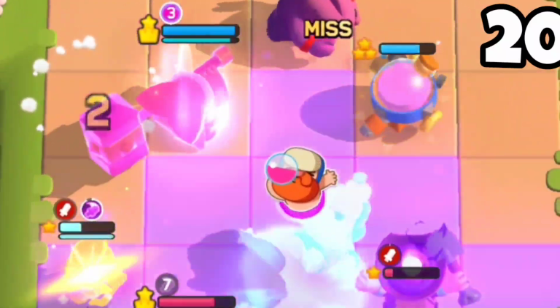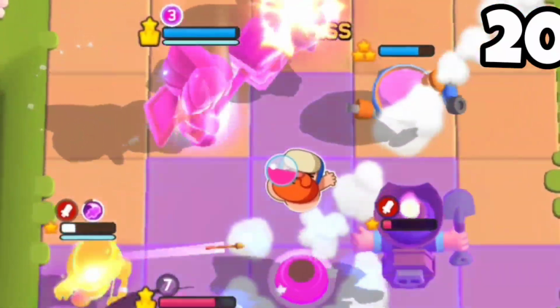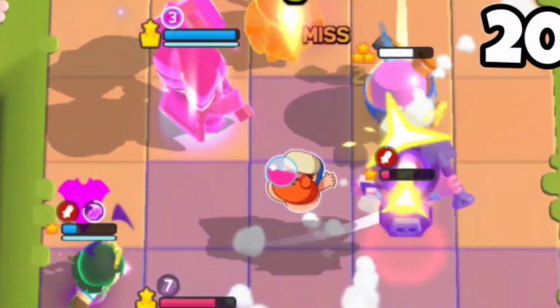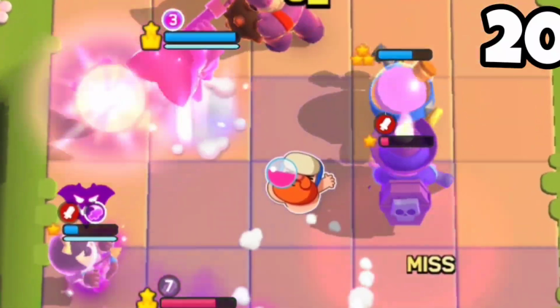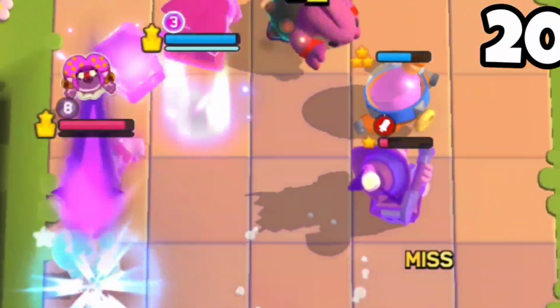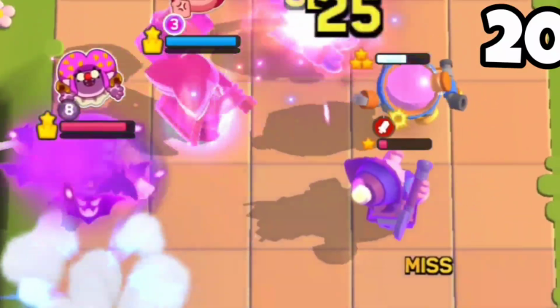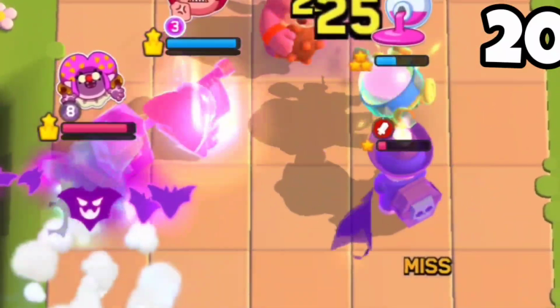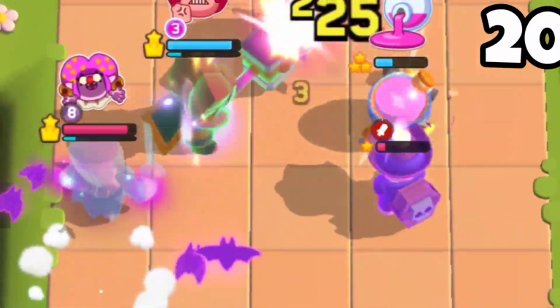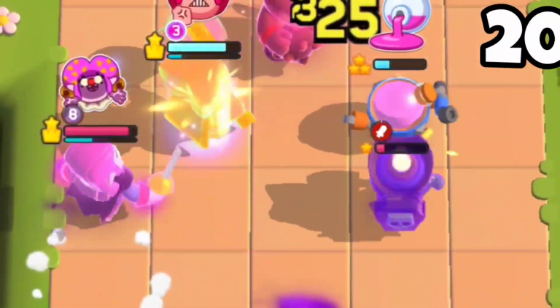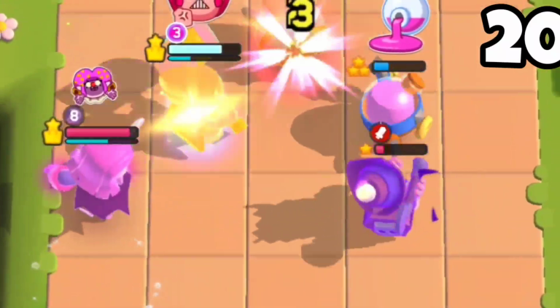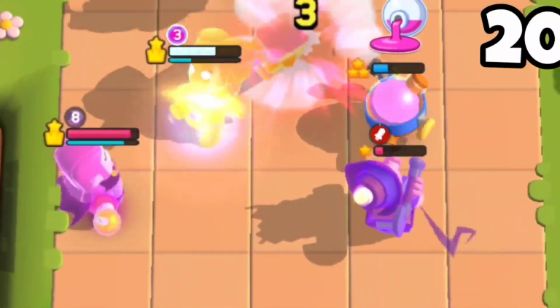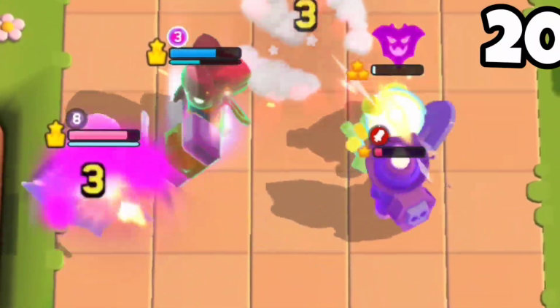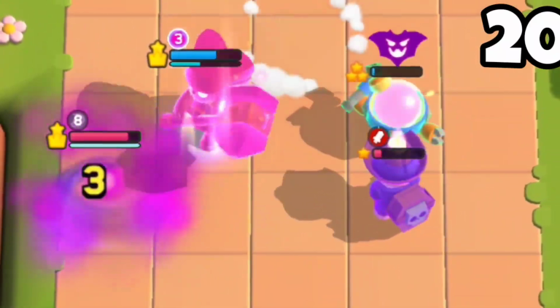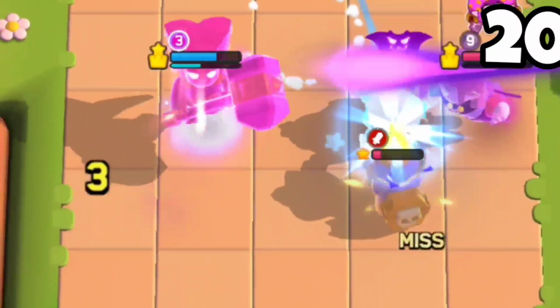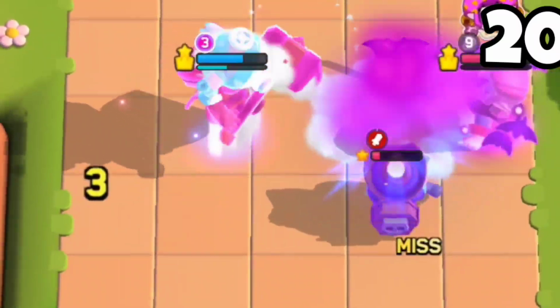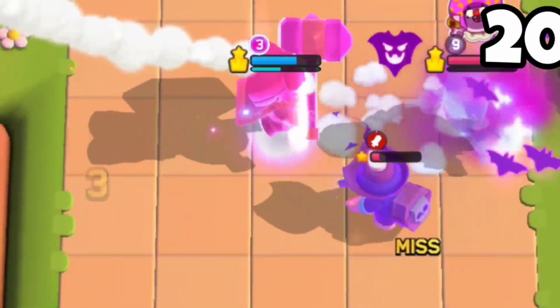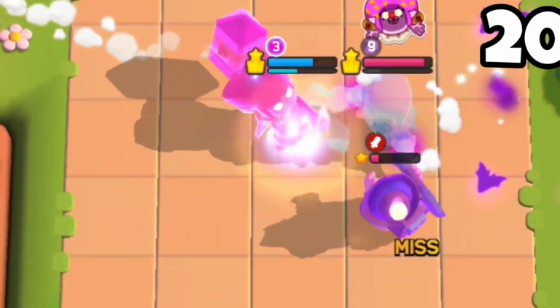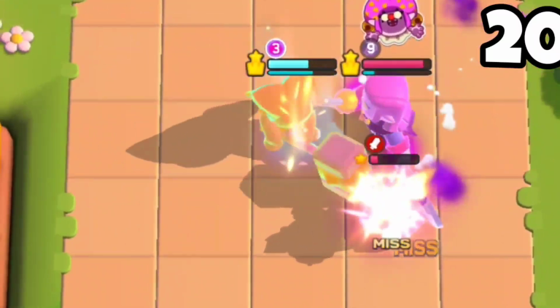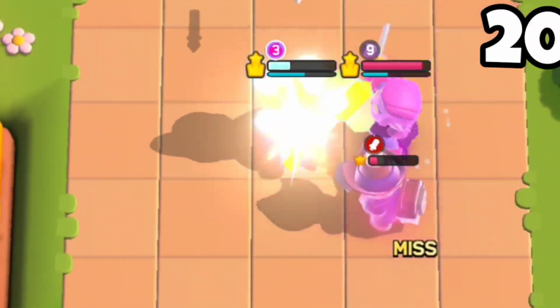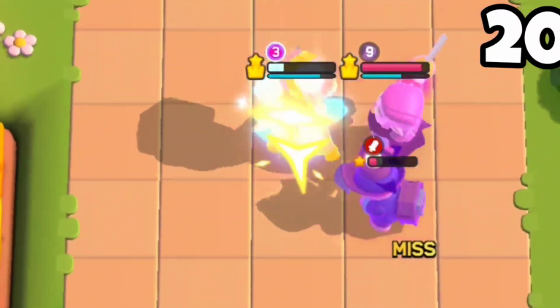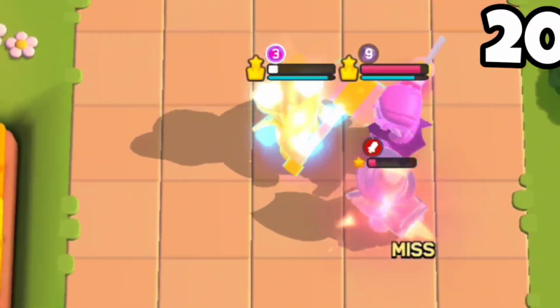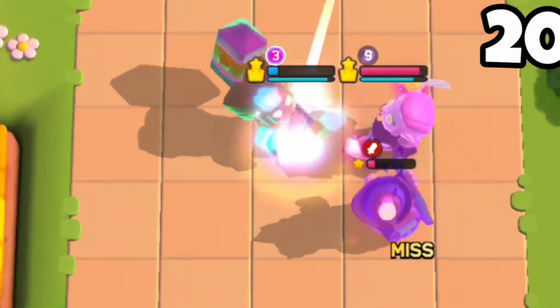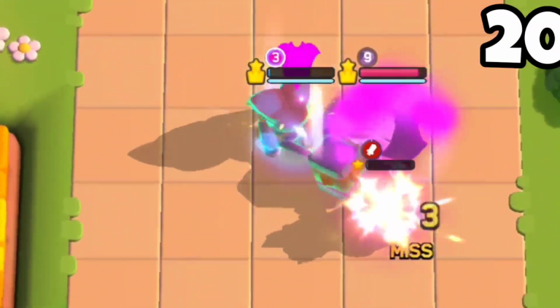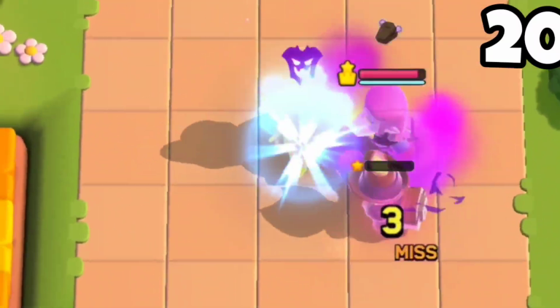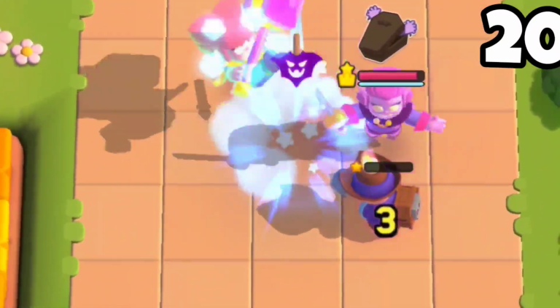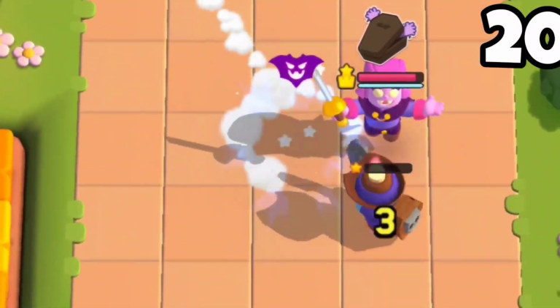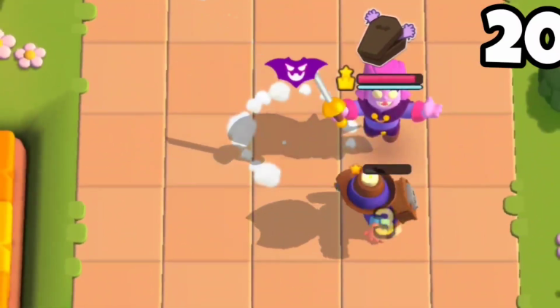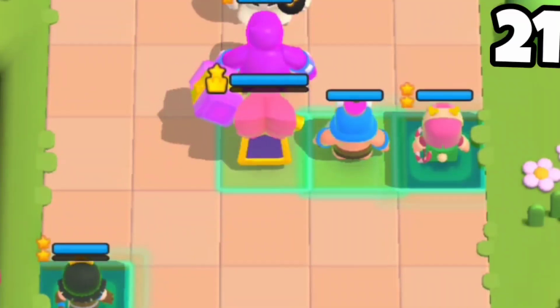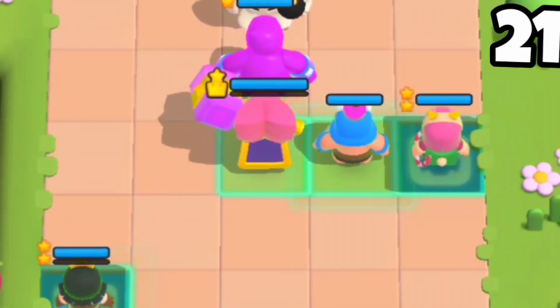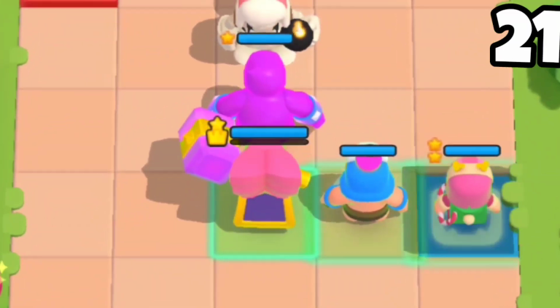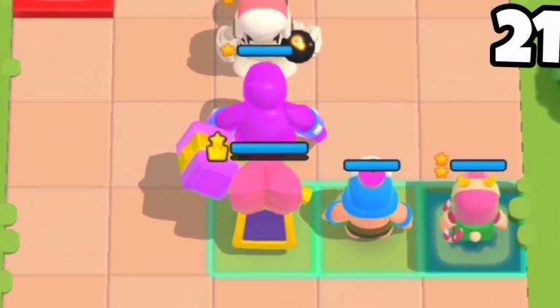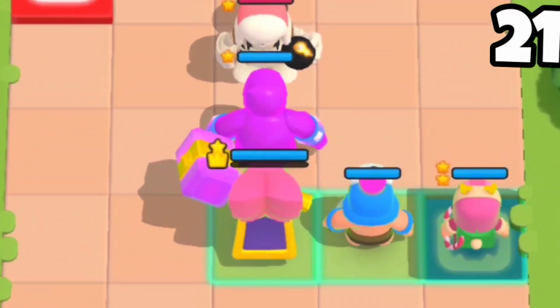Nature Bond is truly one of a kind — not only does she have two forms, but she's the only hero with two classes.